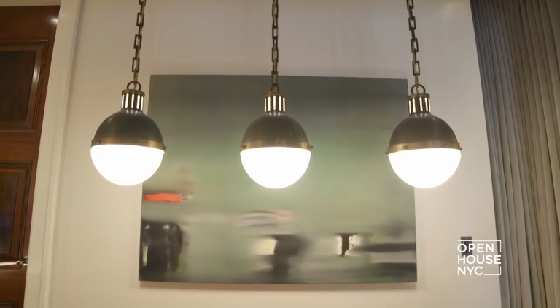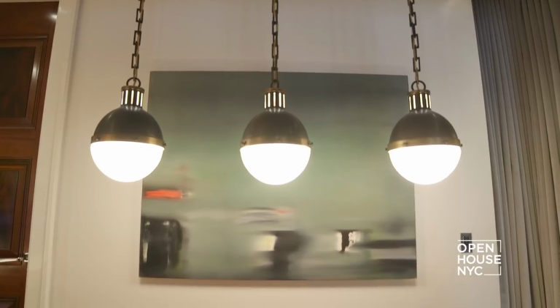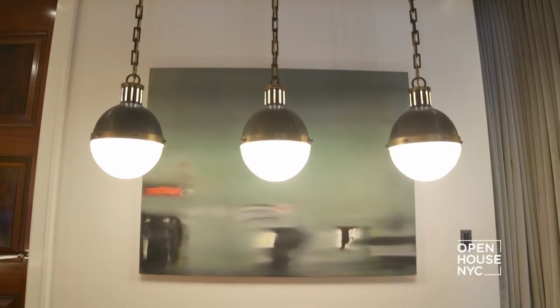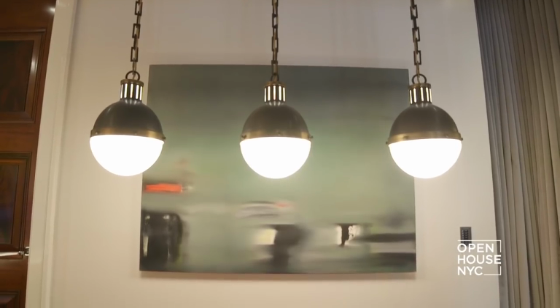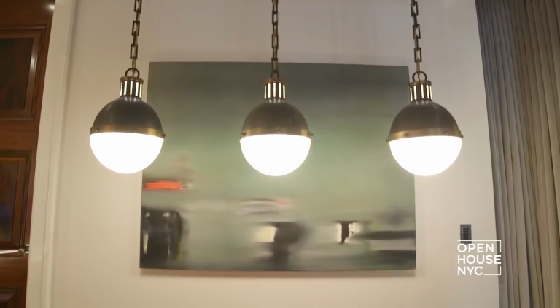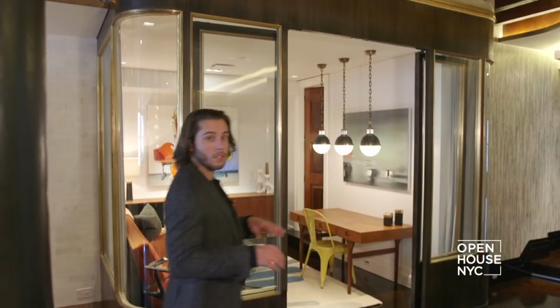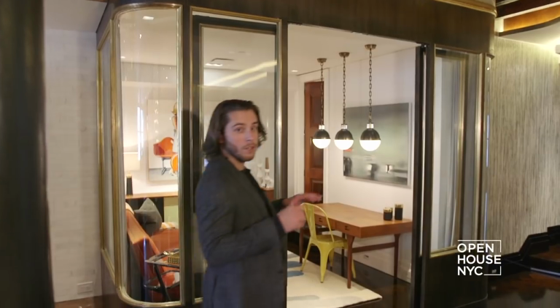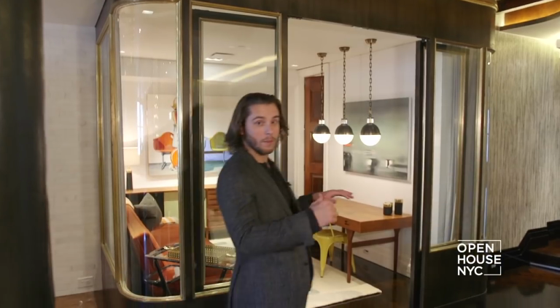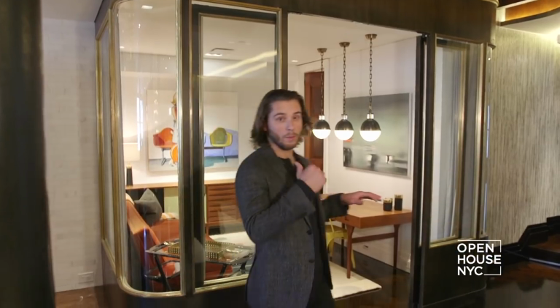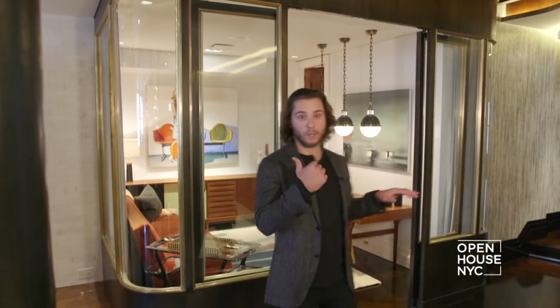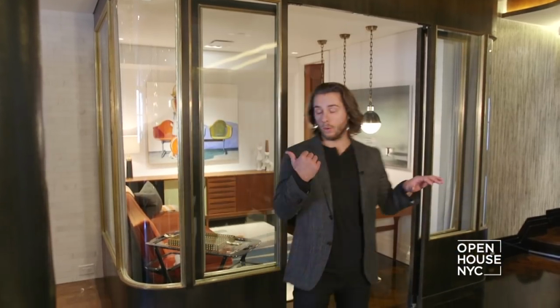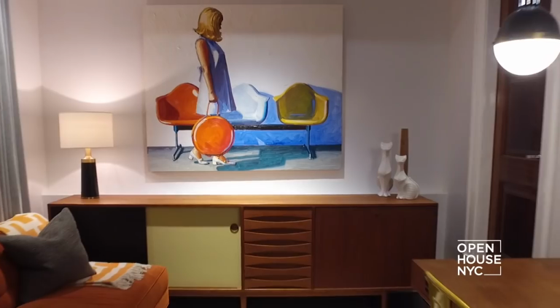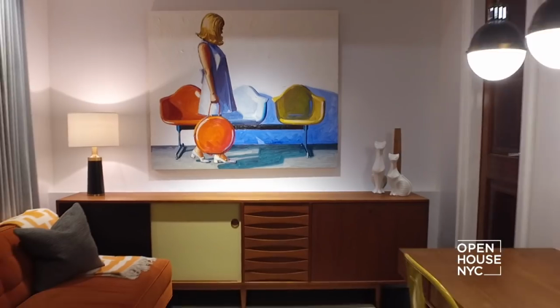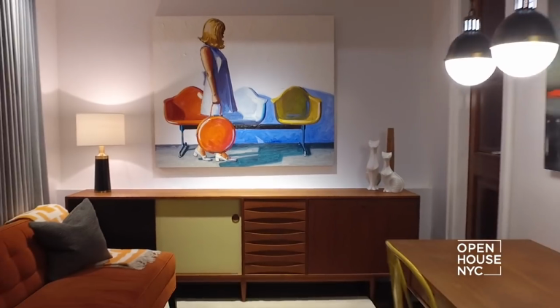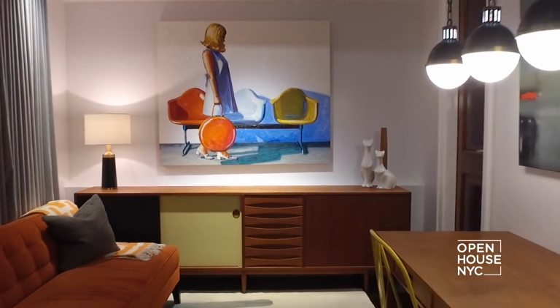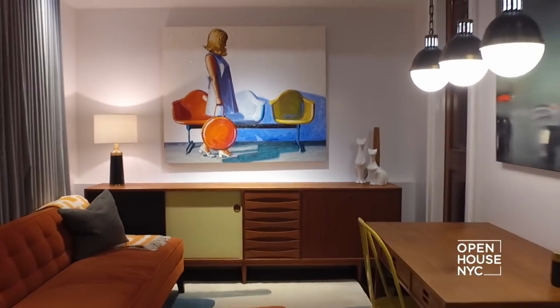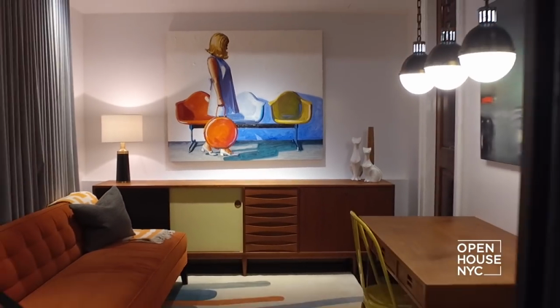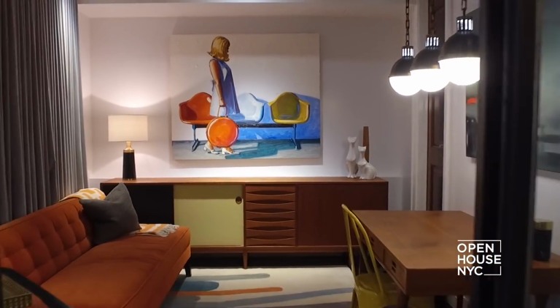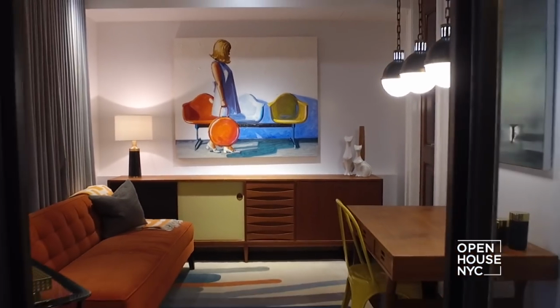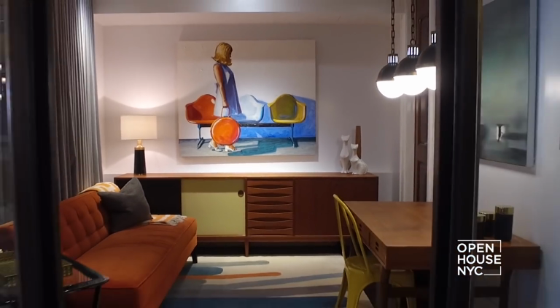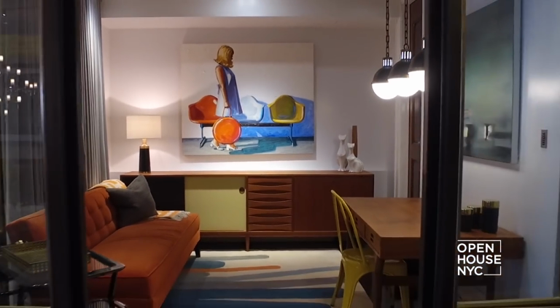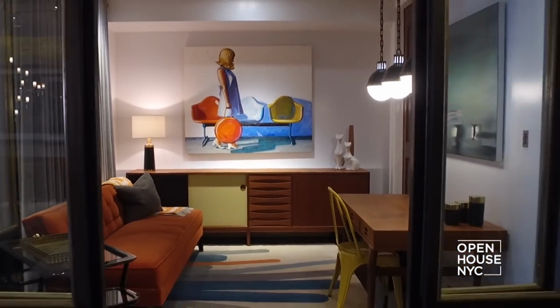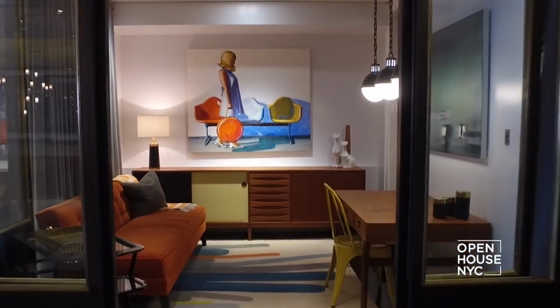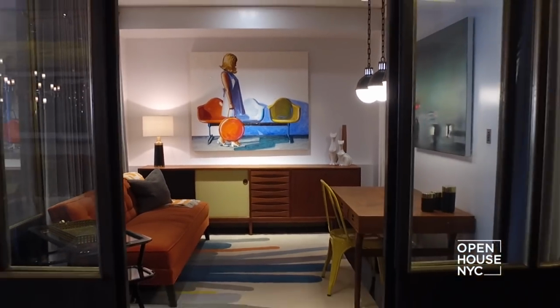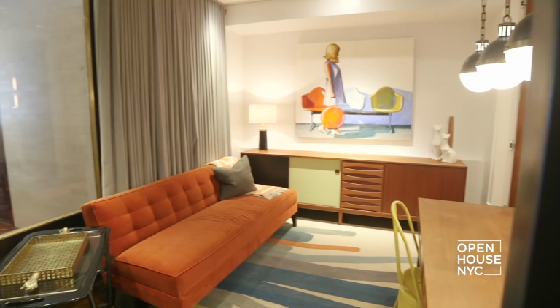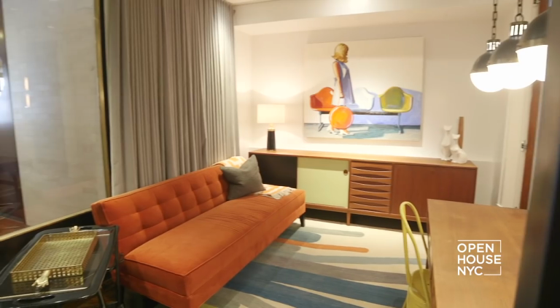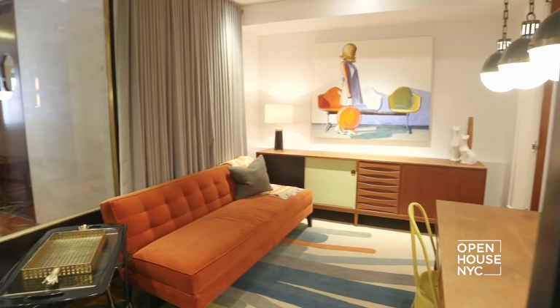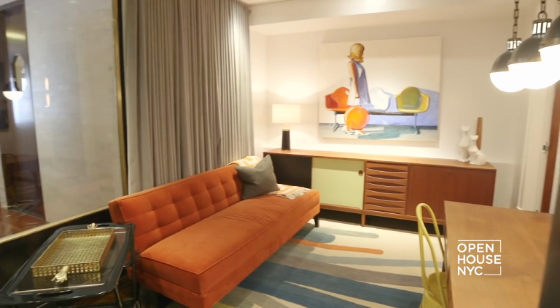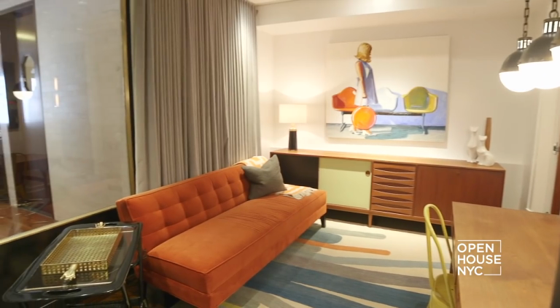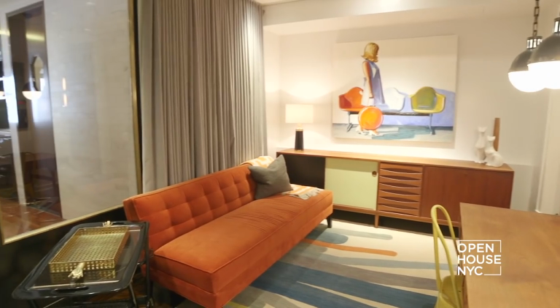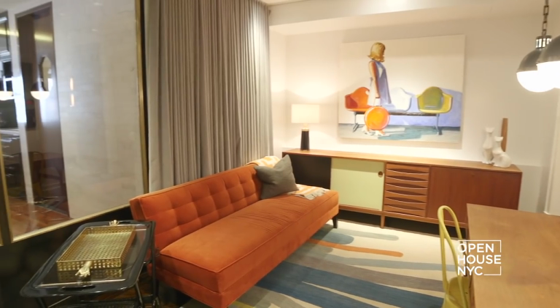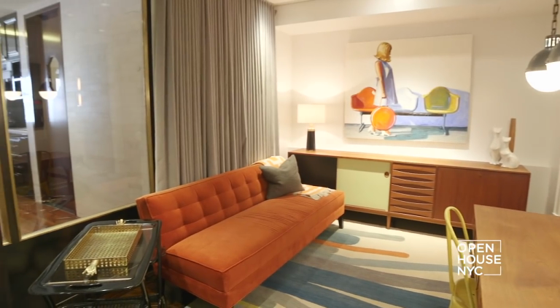On the way, I want to show you something really cool — this home office that's meant to look like a storefront from Paris in the 1920s.